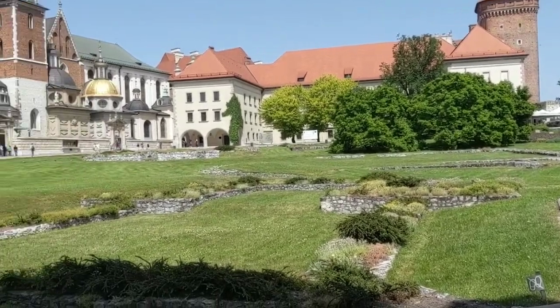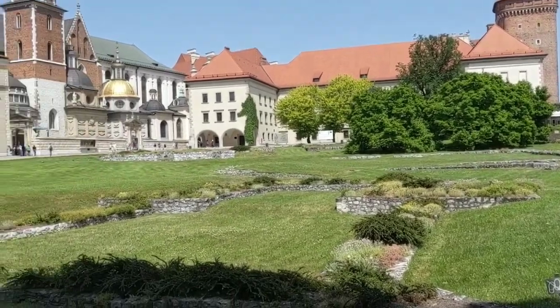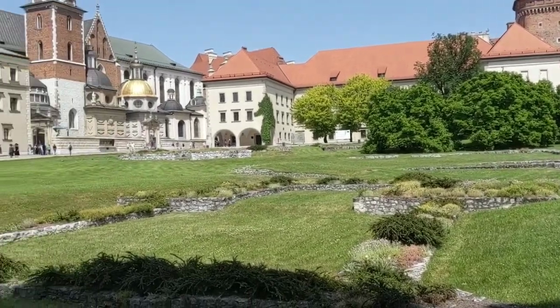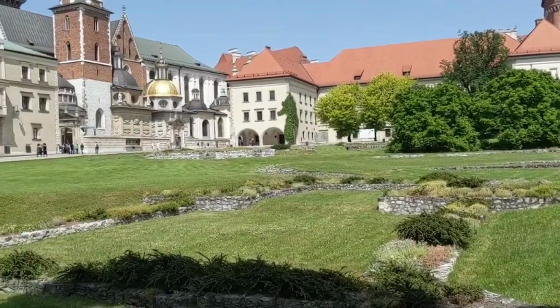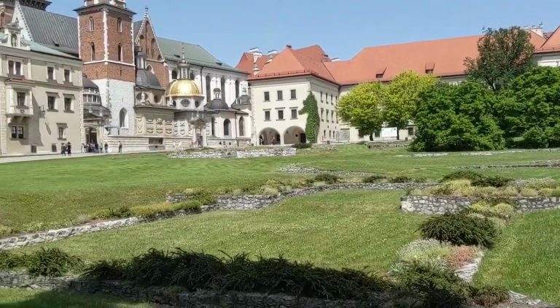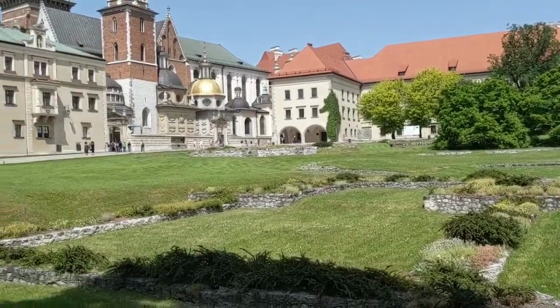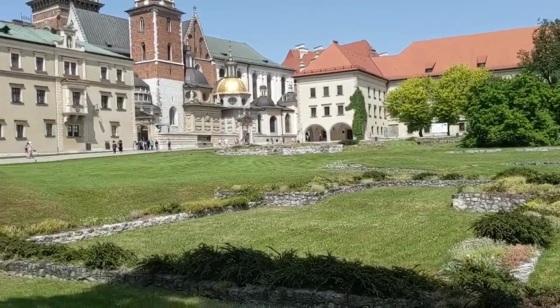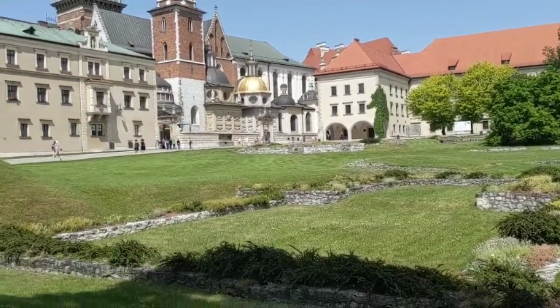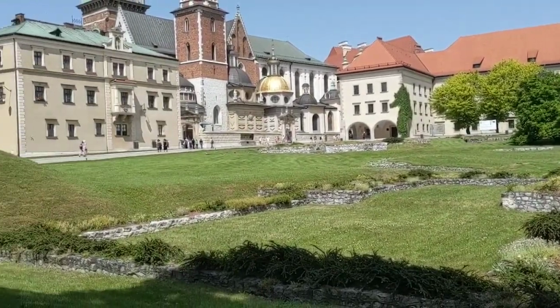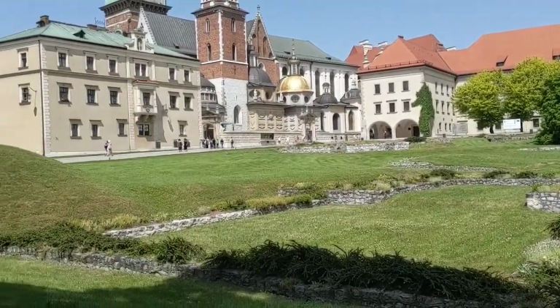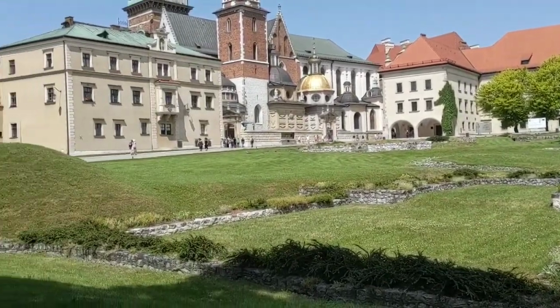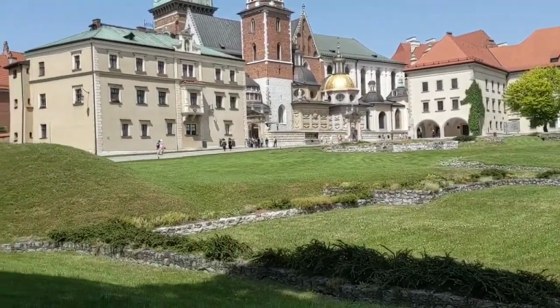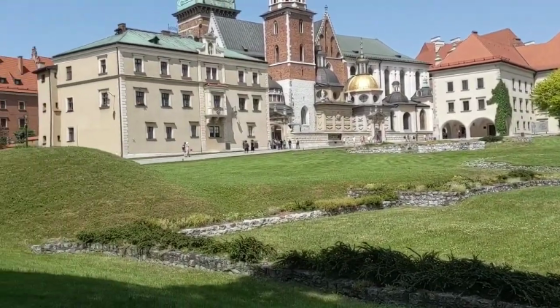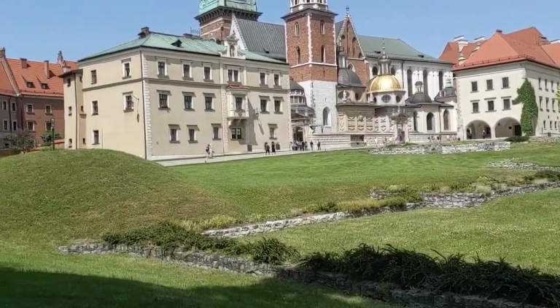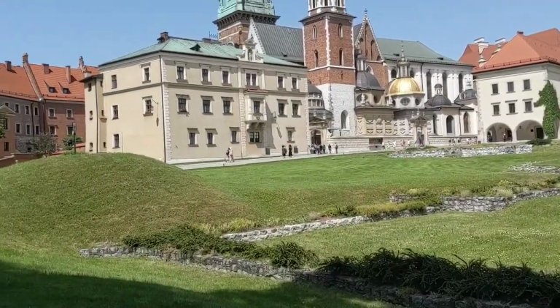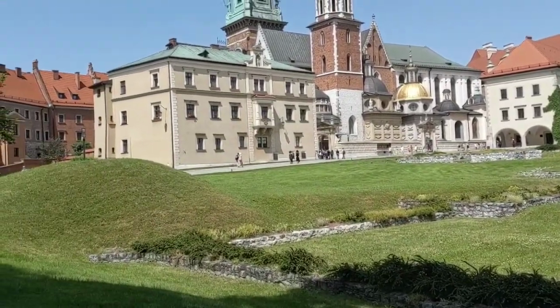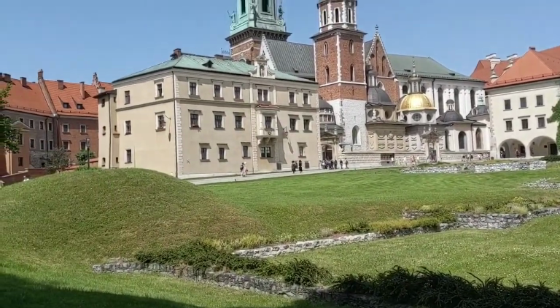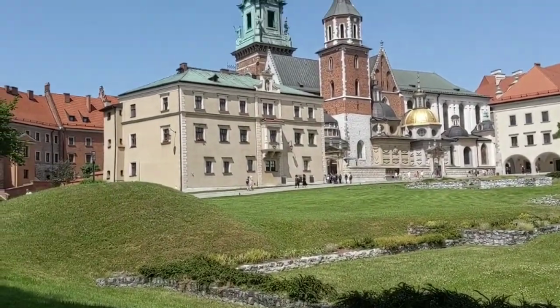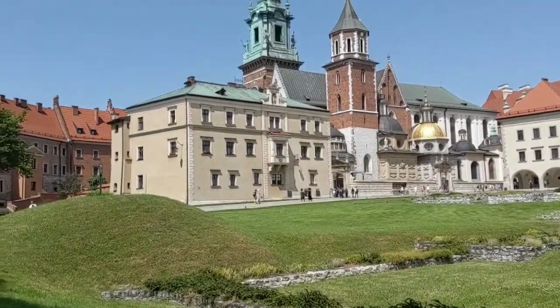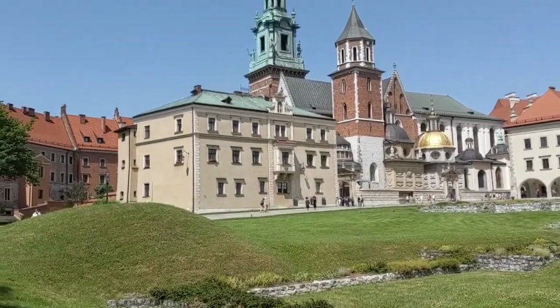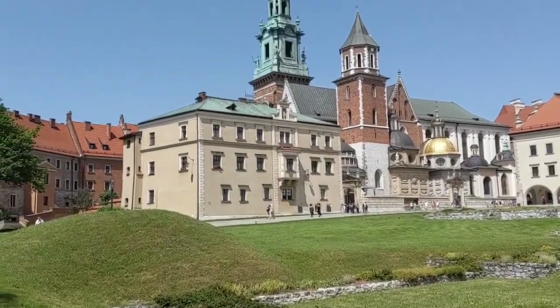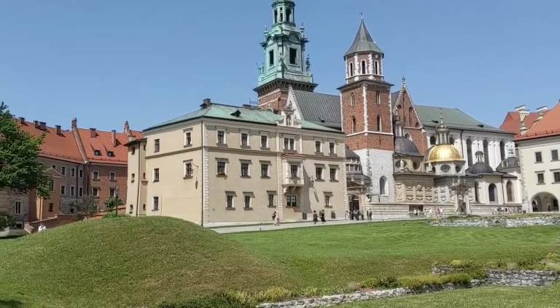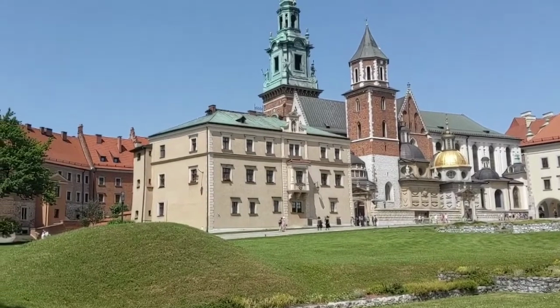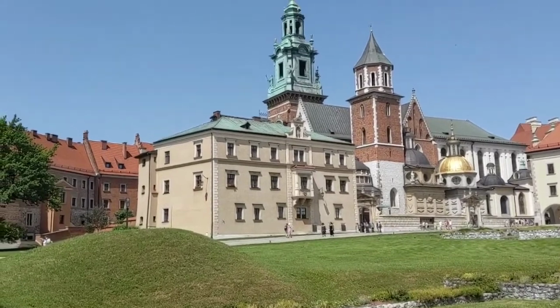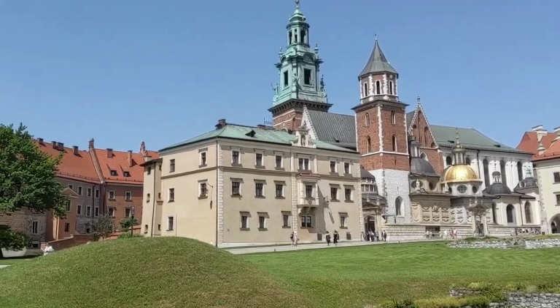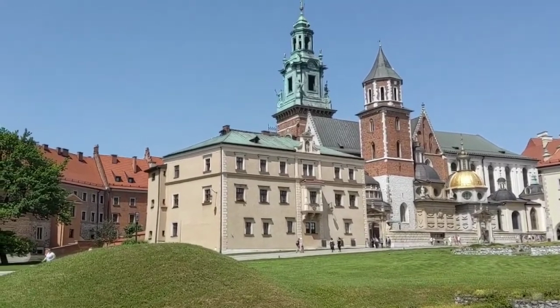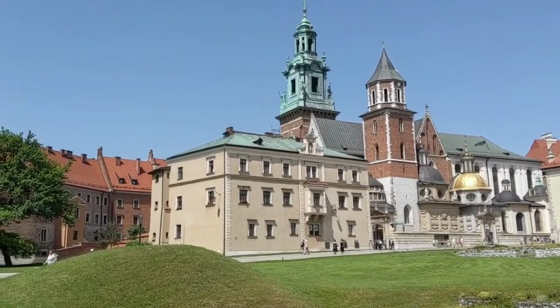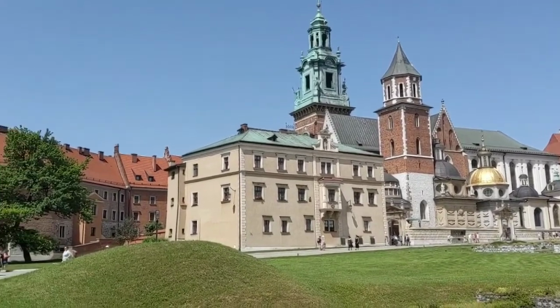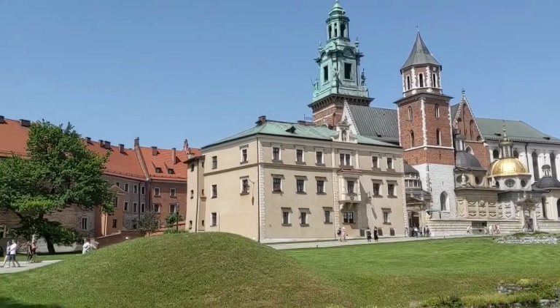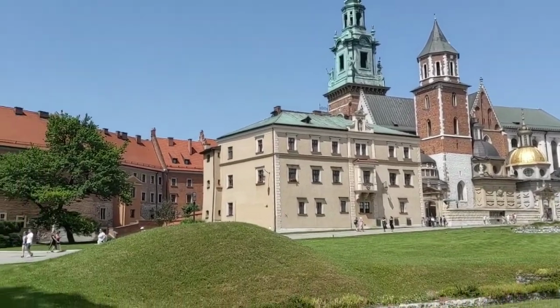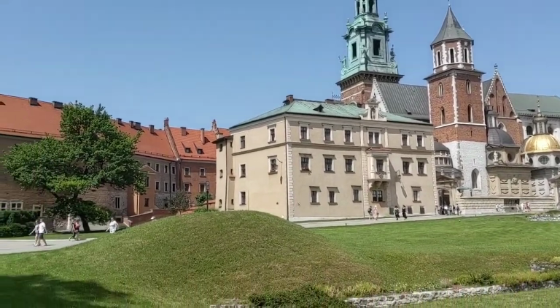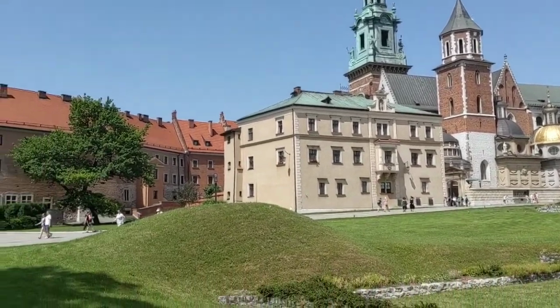Anyway, that's my impression of Wawel Castle. I really liked the ticket system.